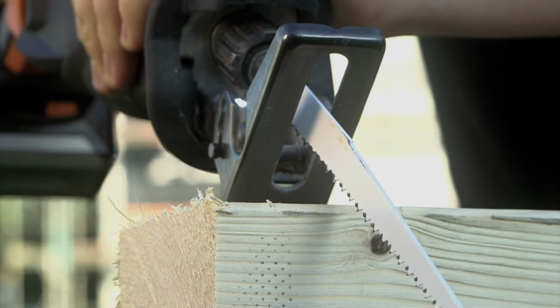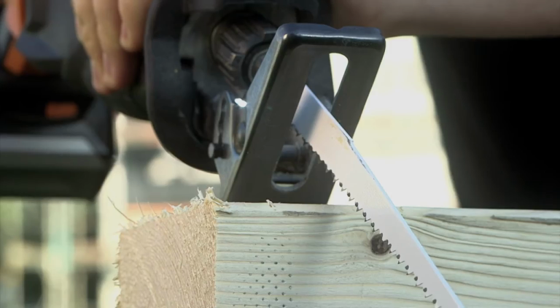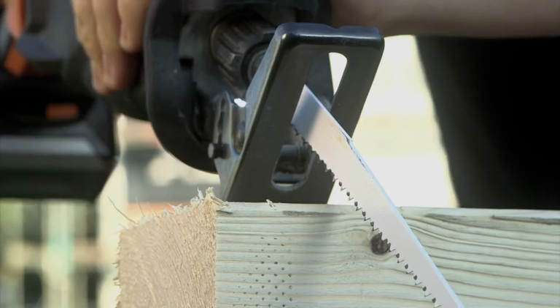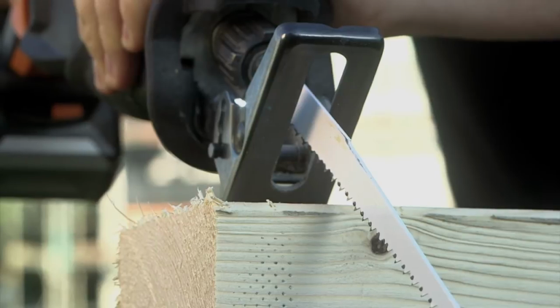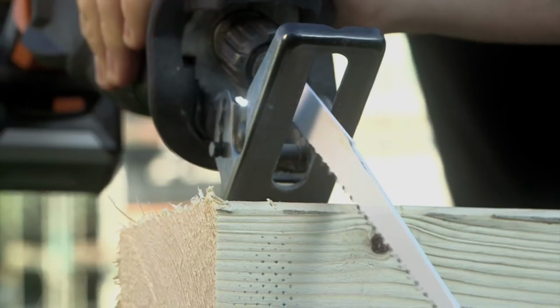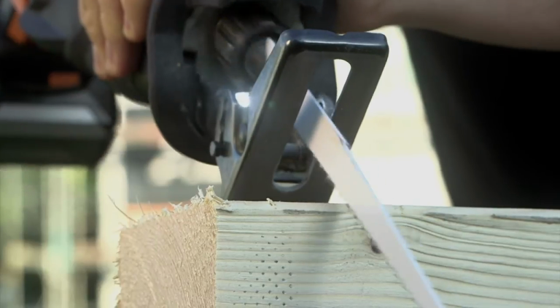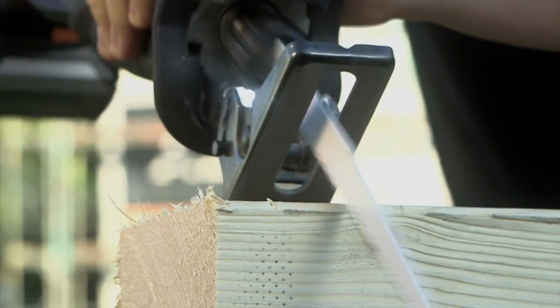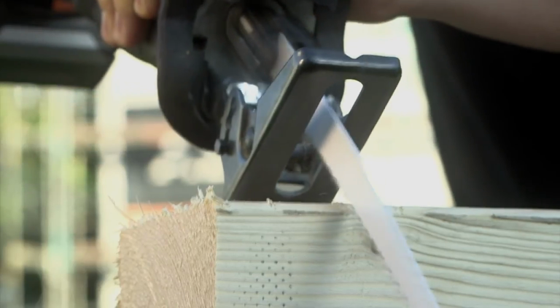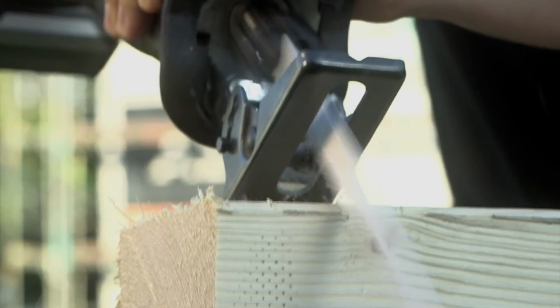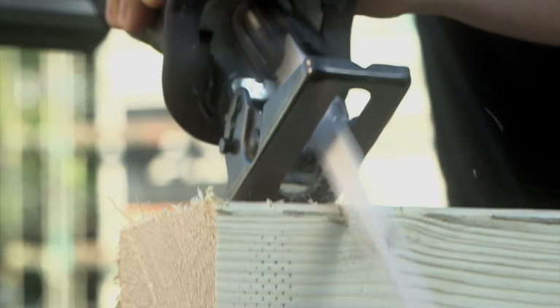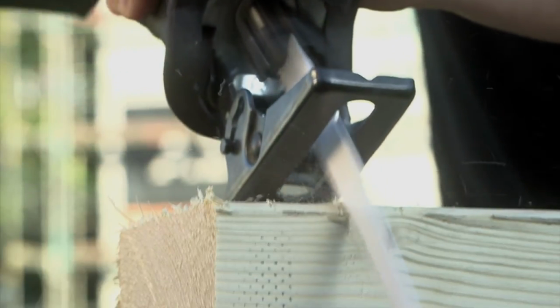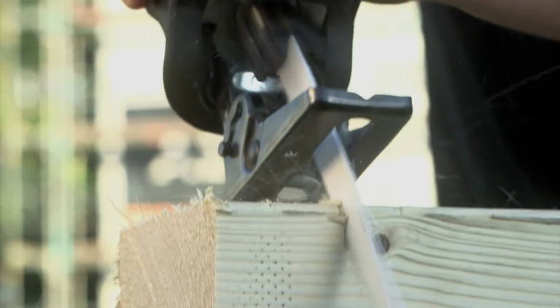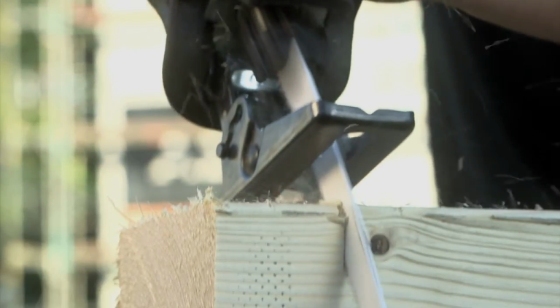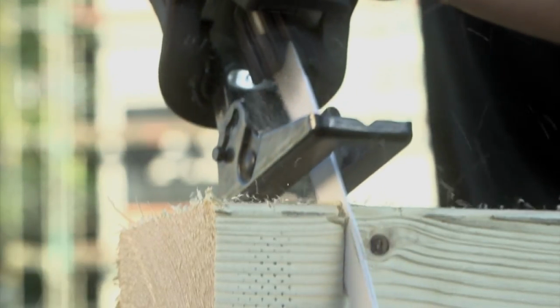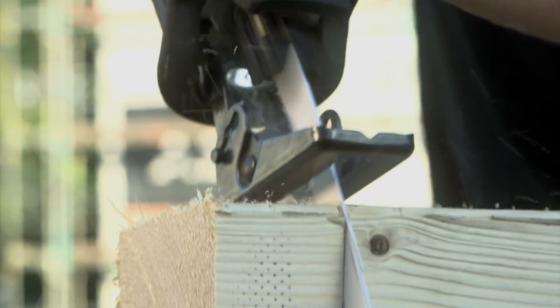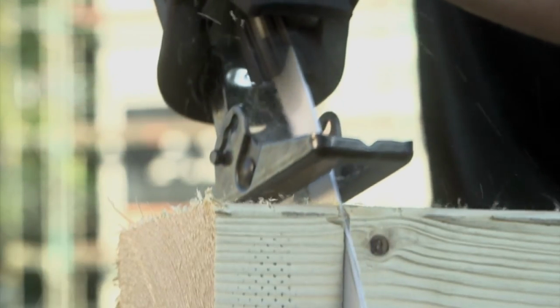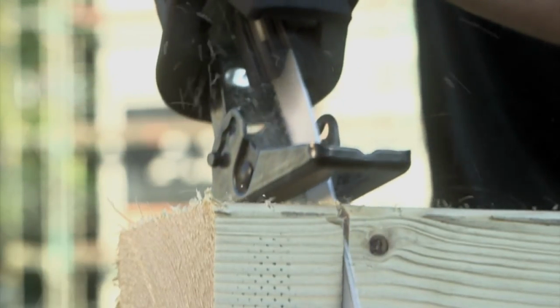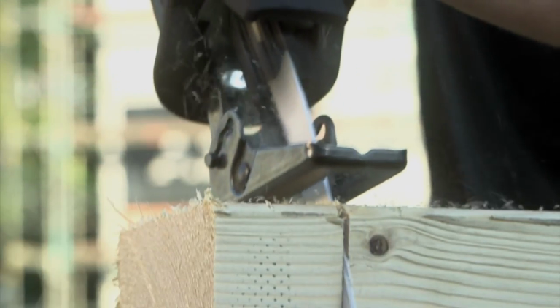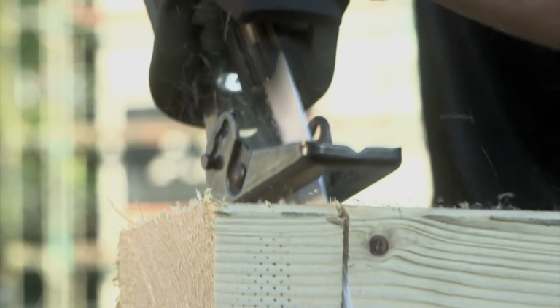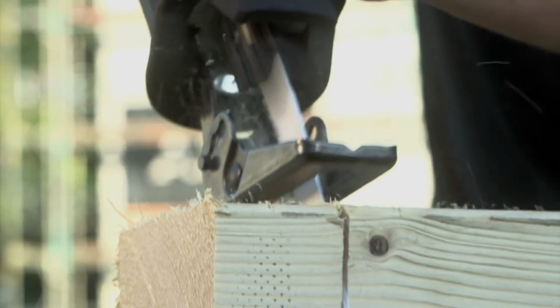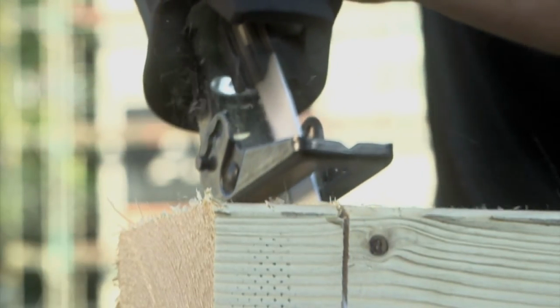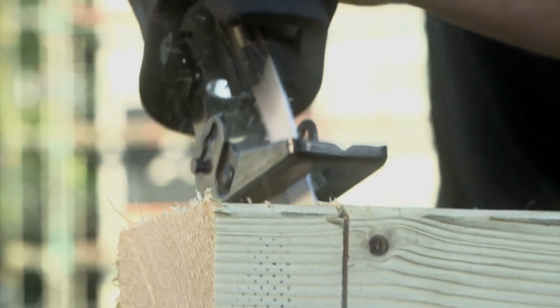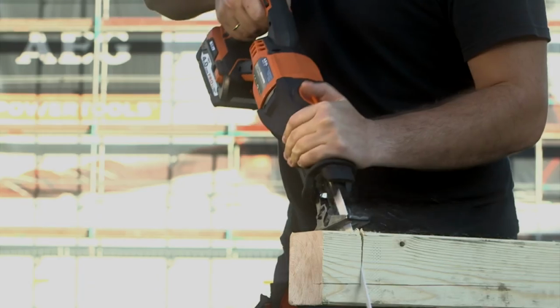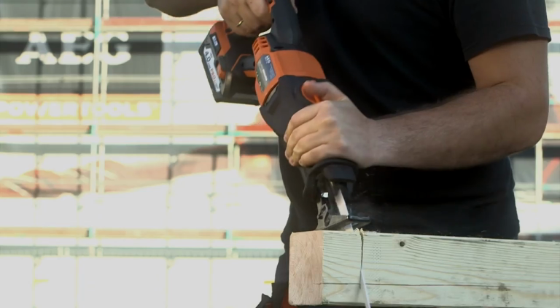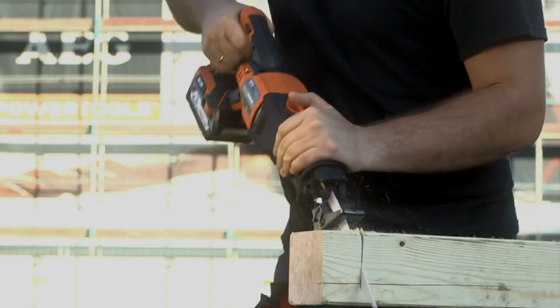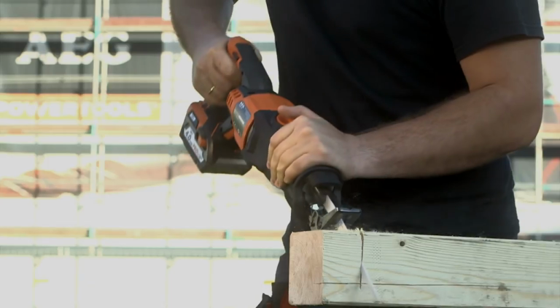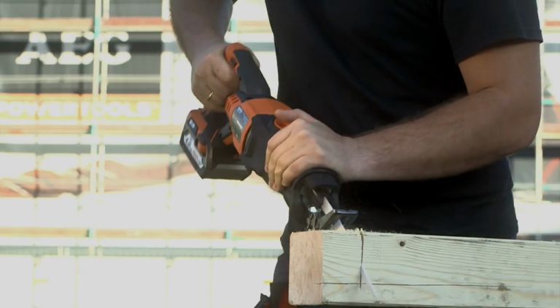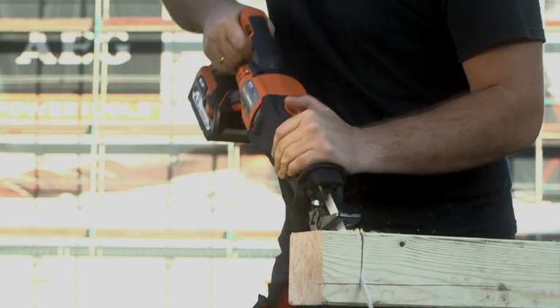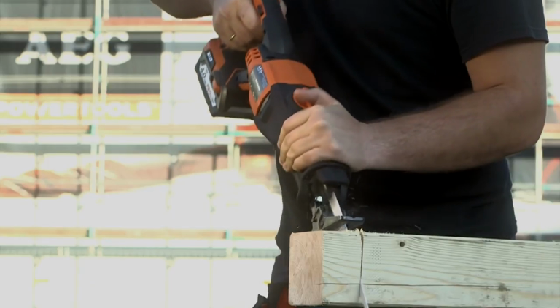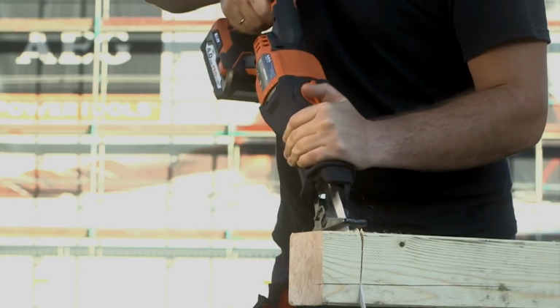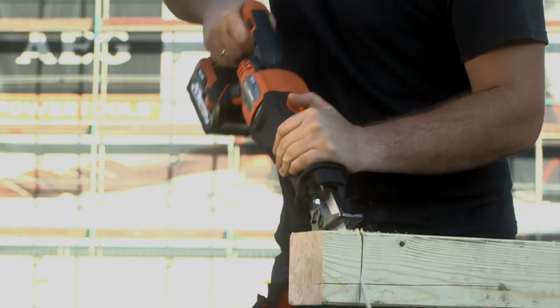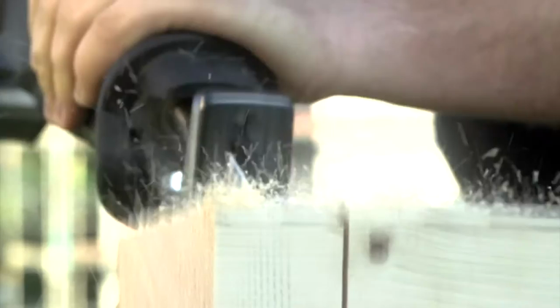And now you can see how fast it is with the orbital mode on to have this piece of wood cut extremely quickly and extremely smoothly.